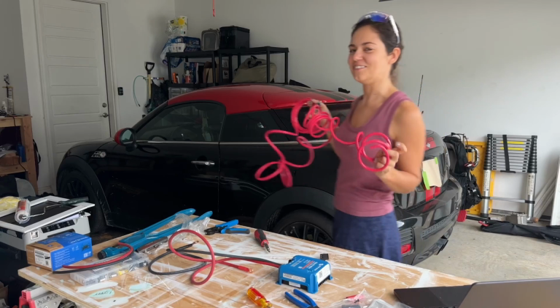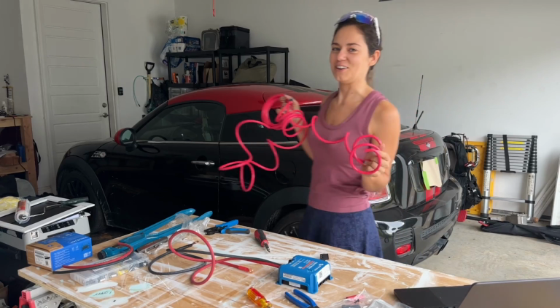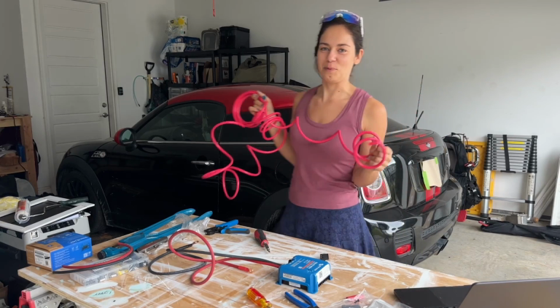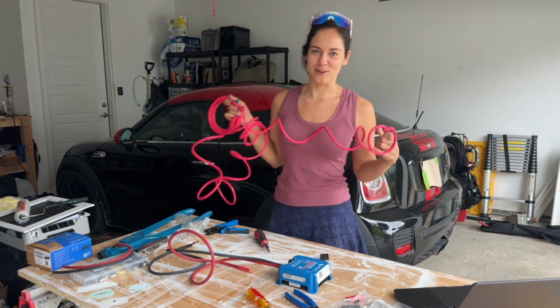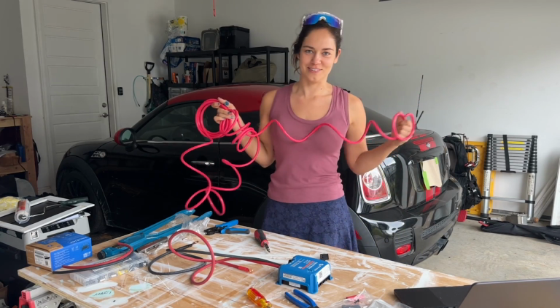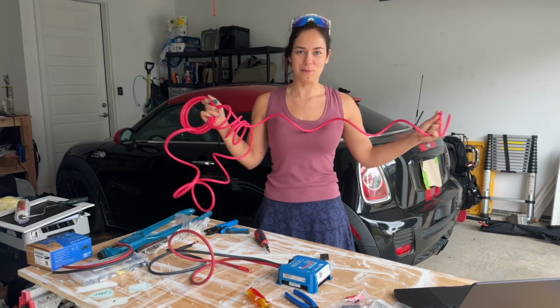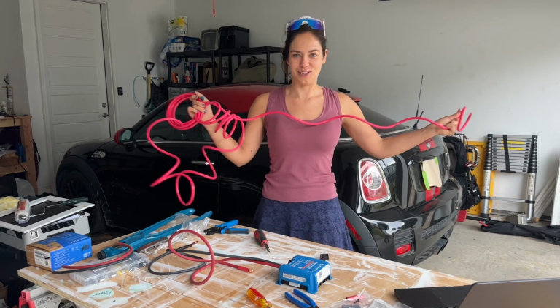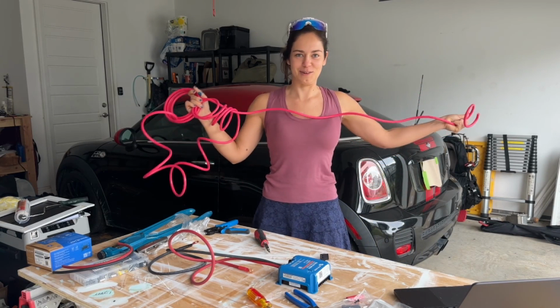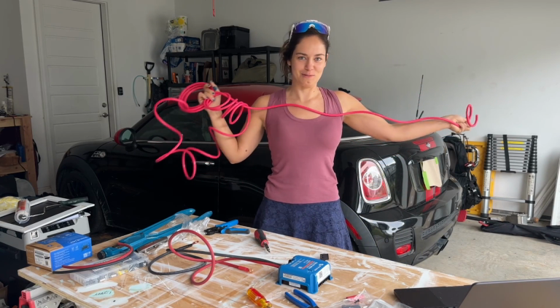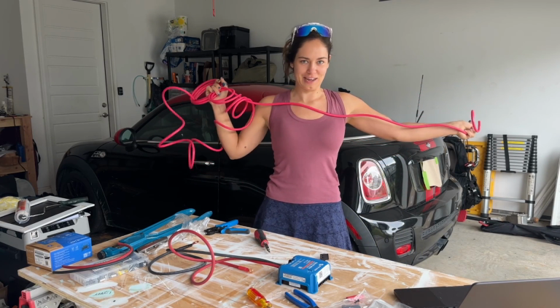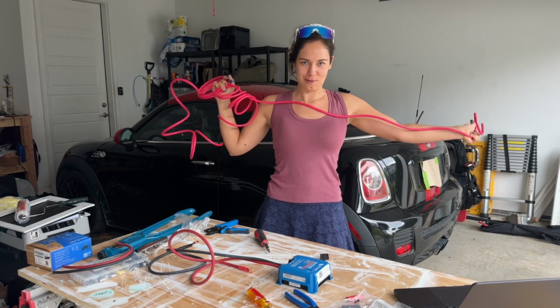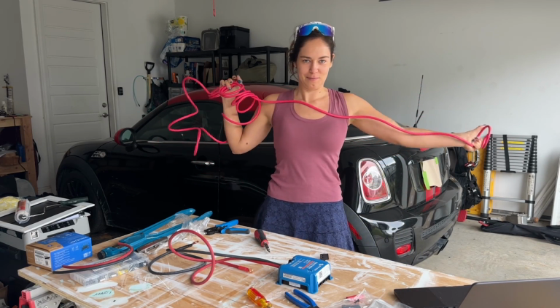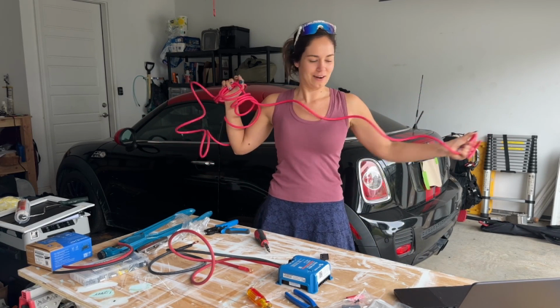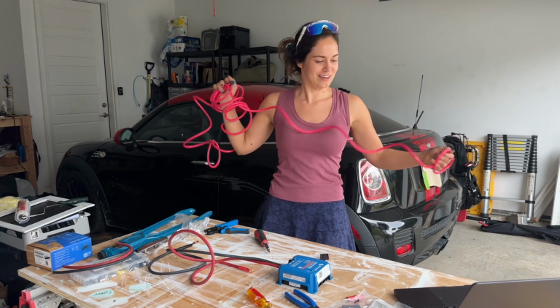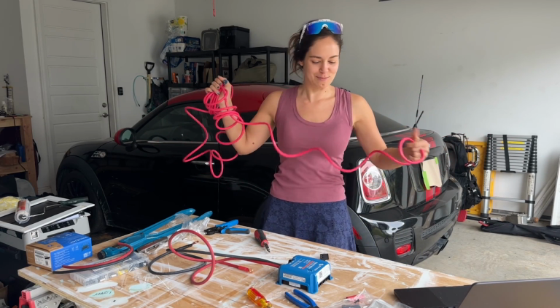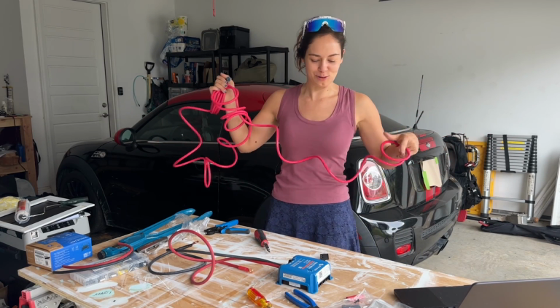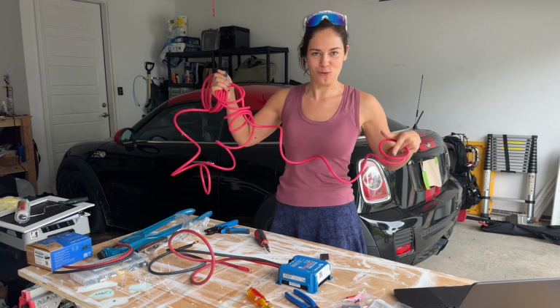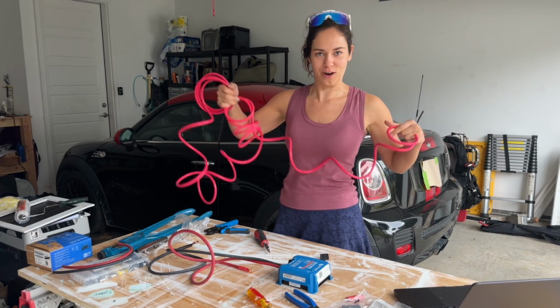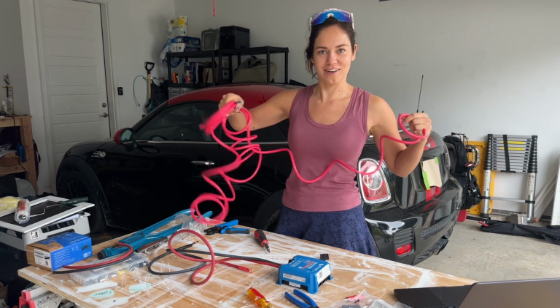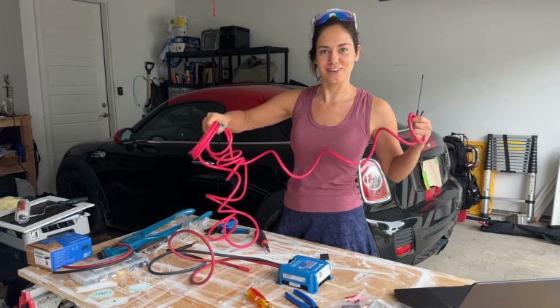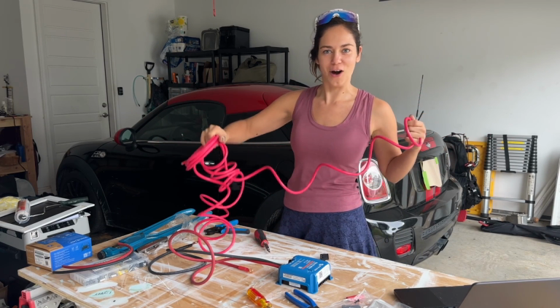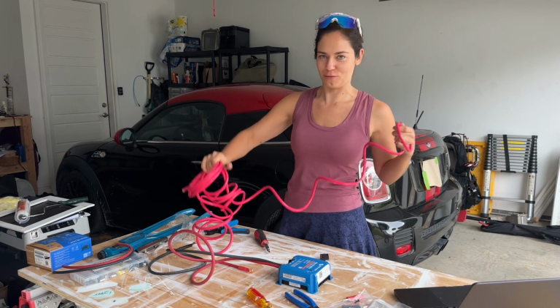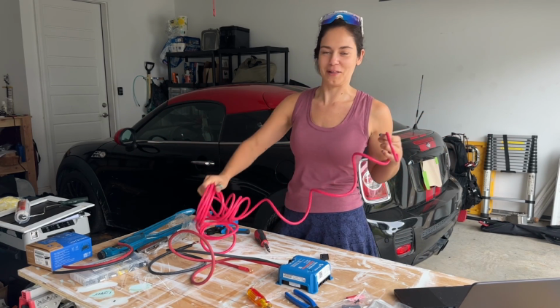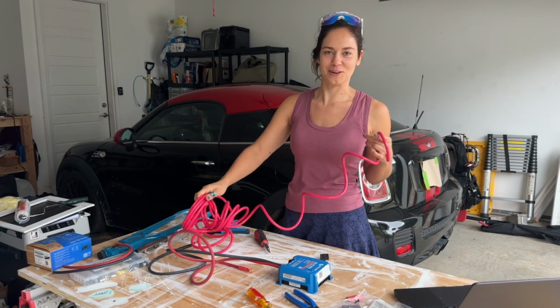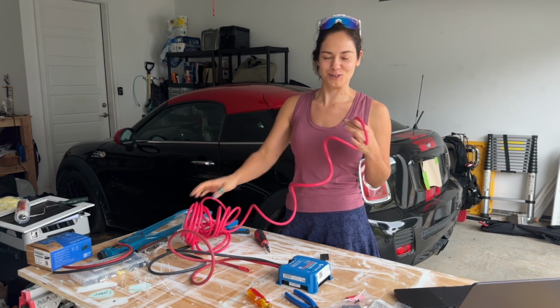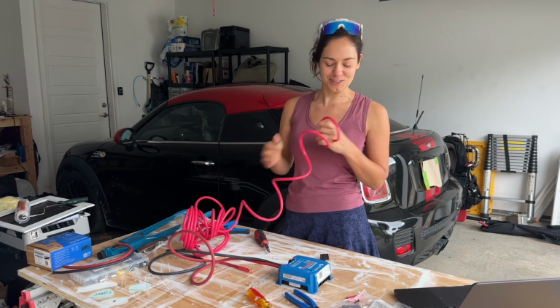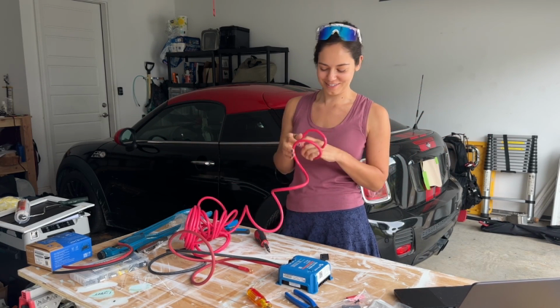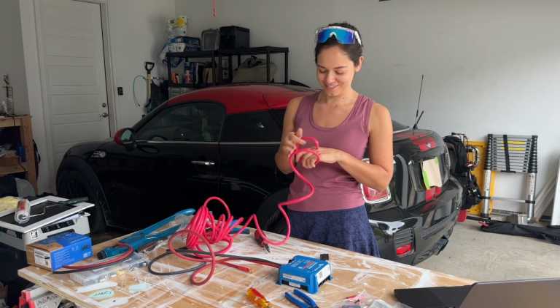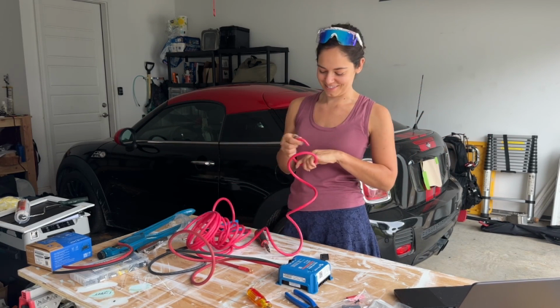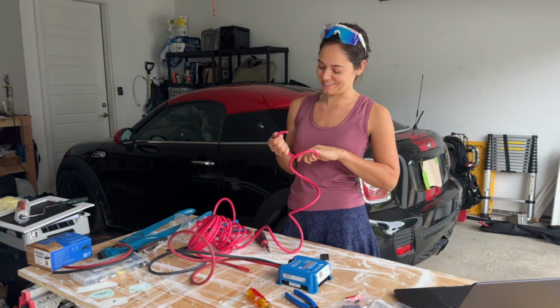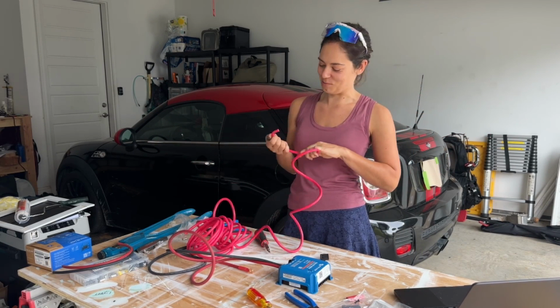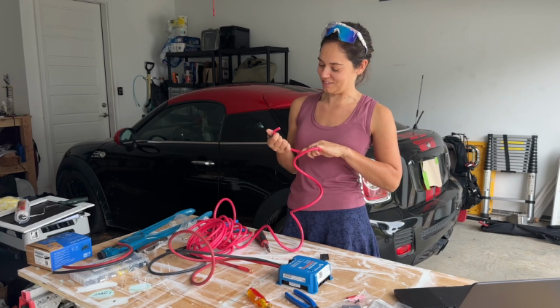If I knew pink was an option, I would have been buying pink battery cable for all of my electrical. It's amazing.